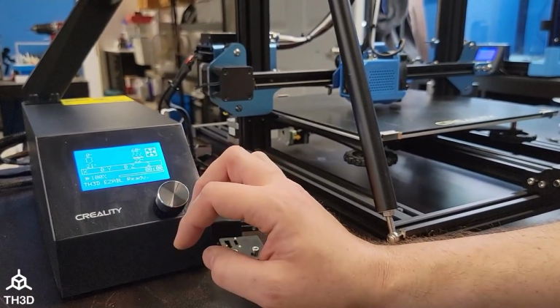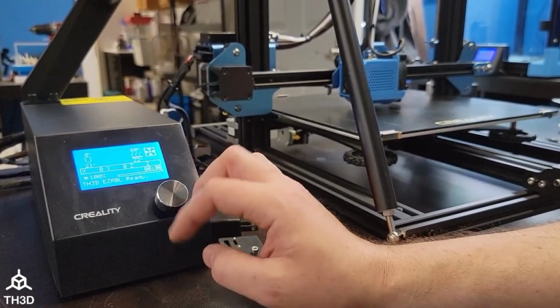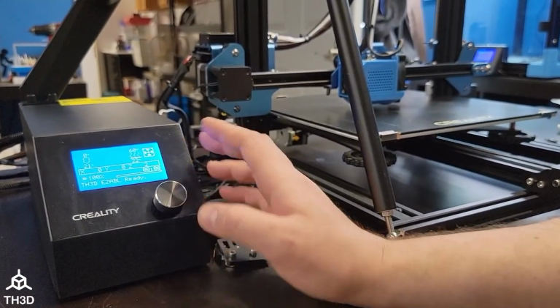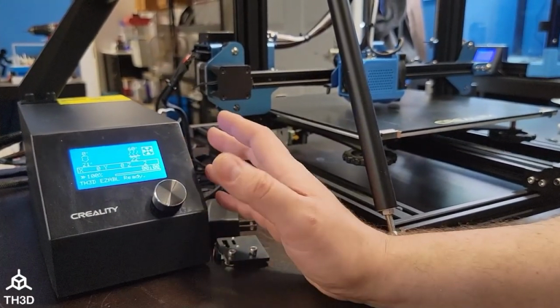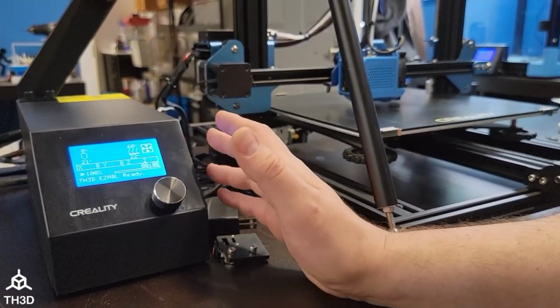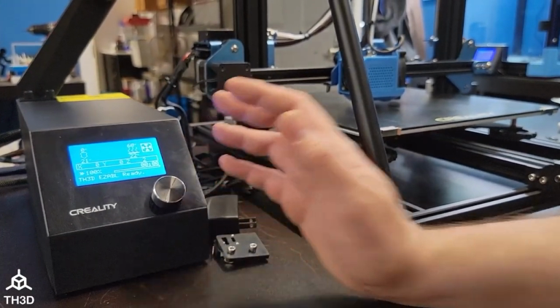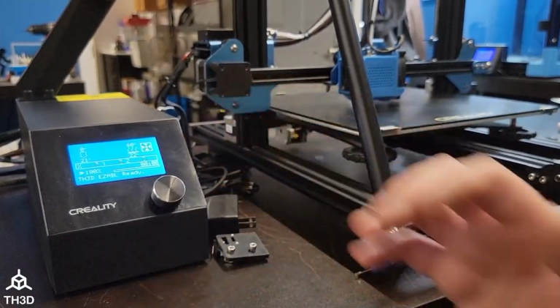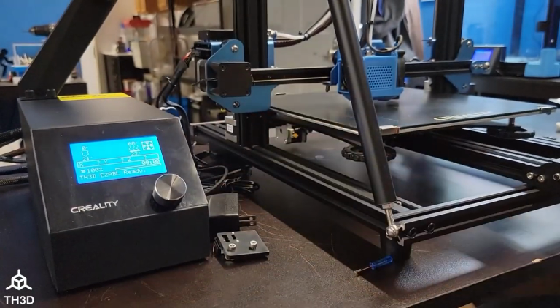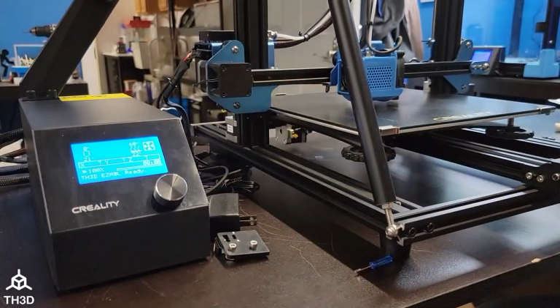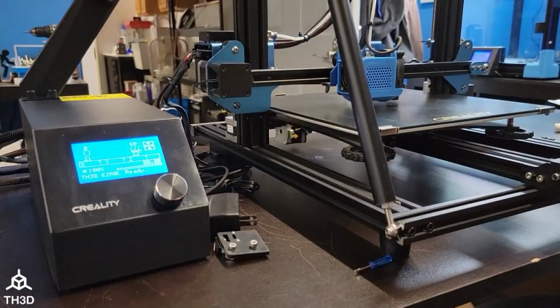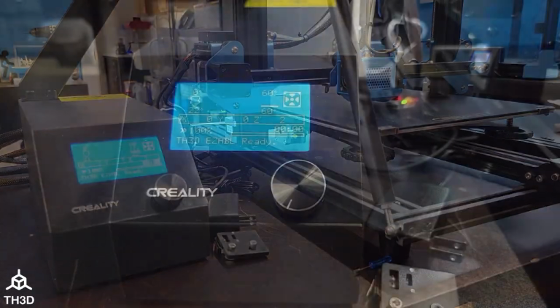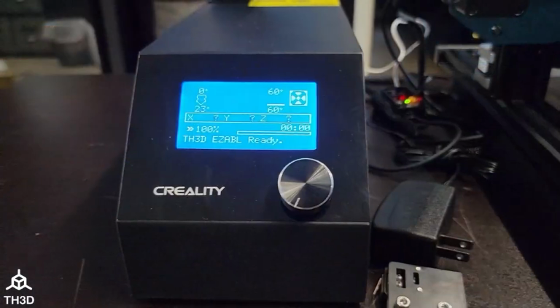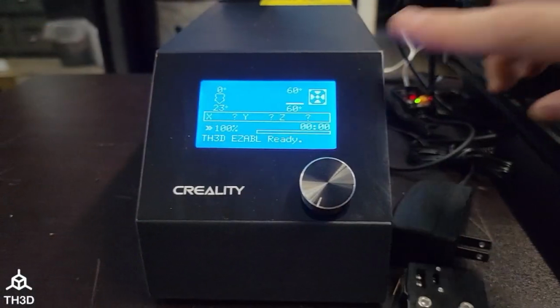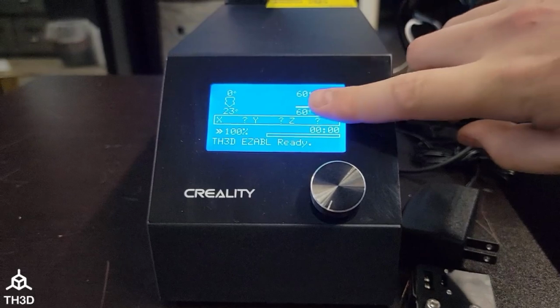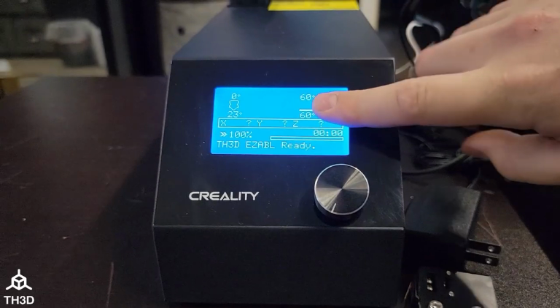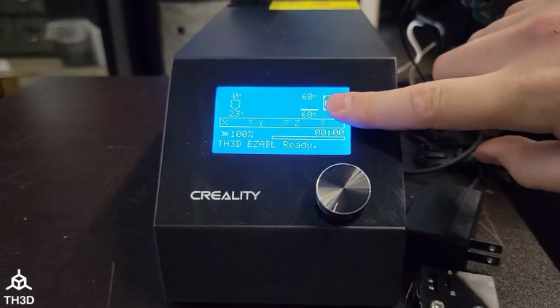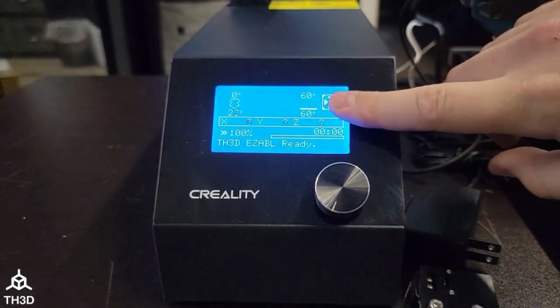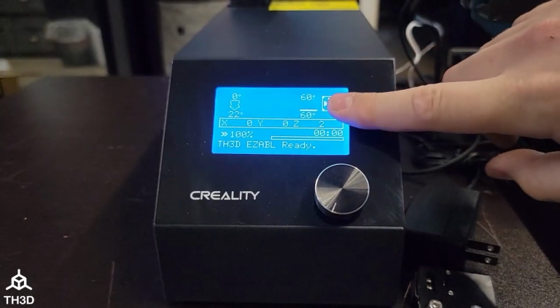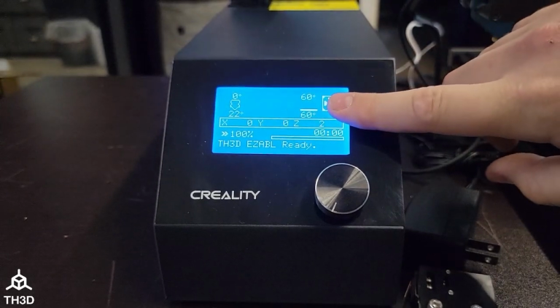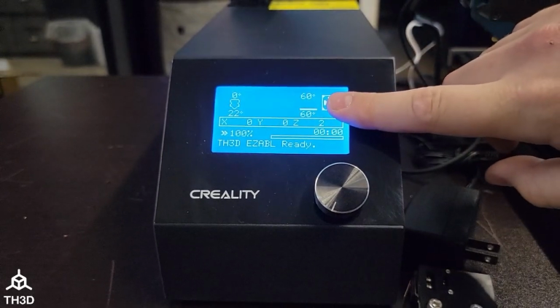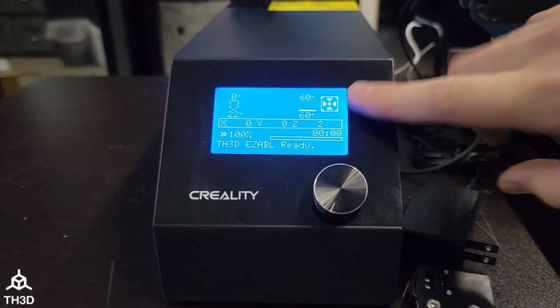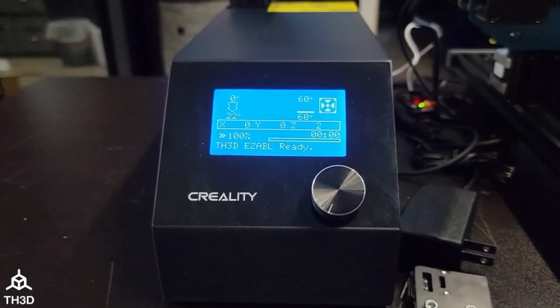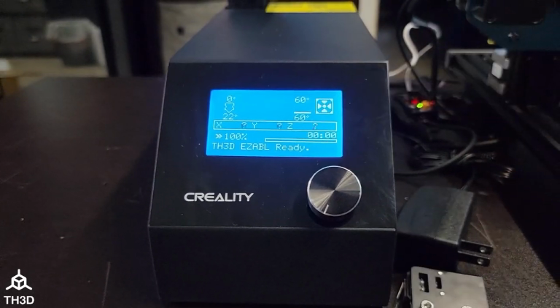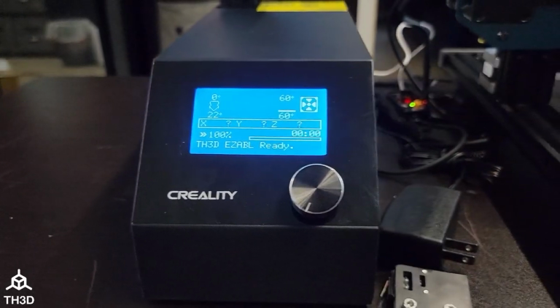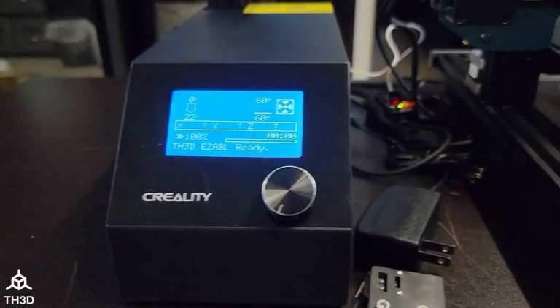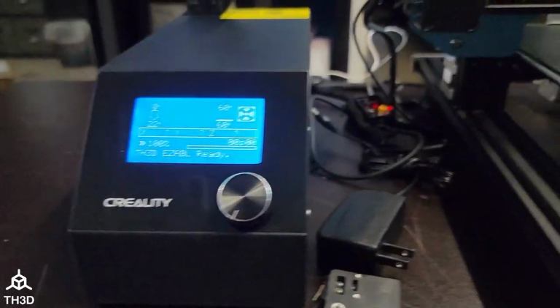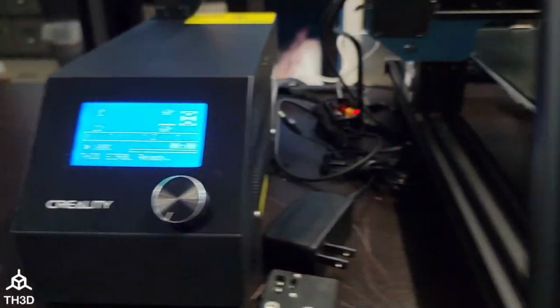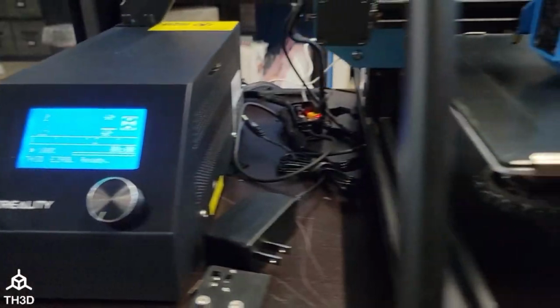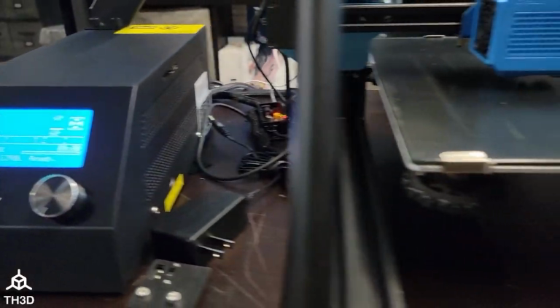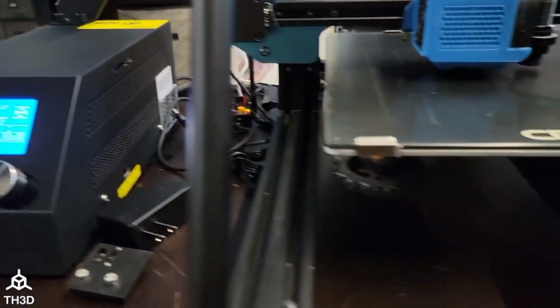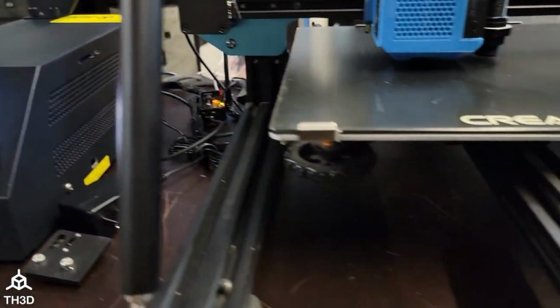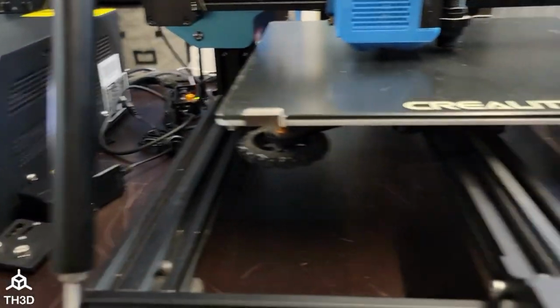And then we're going to show you how to calibrate it. So now our bed is at temperature — we can go ahead and calibrate the sensor.